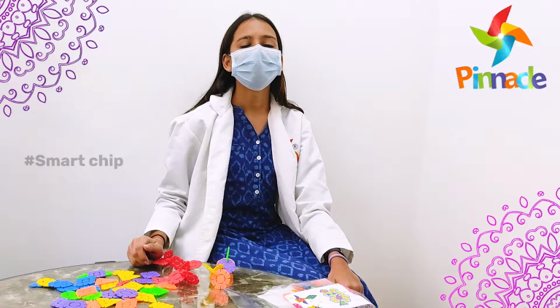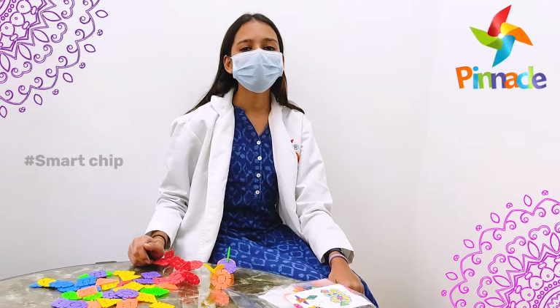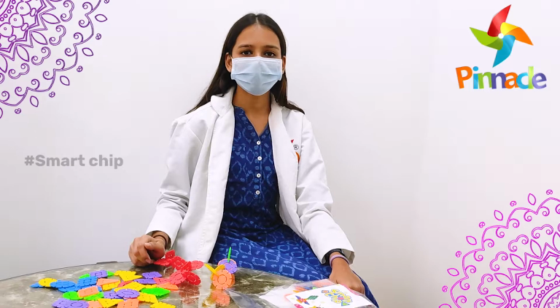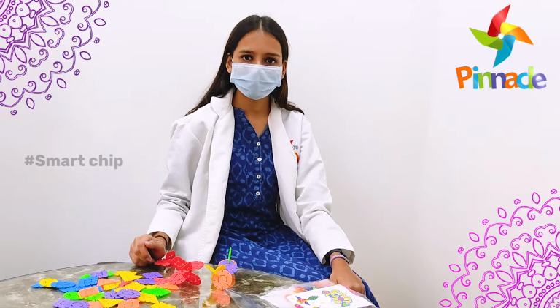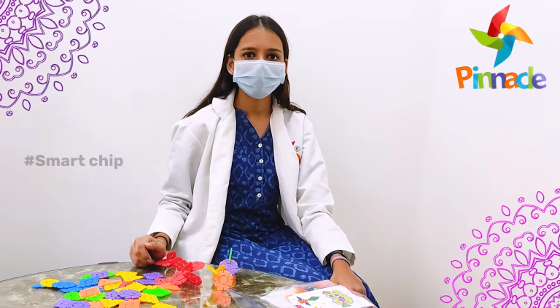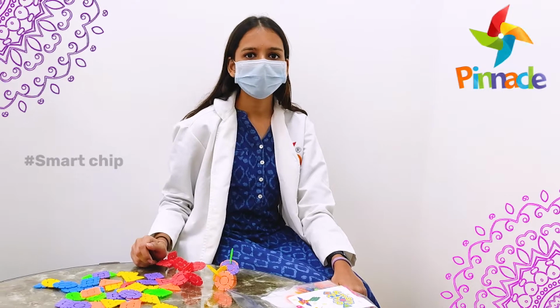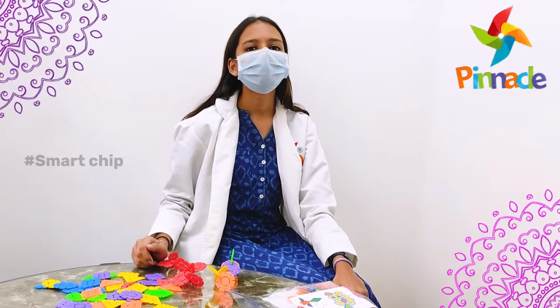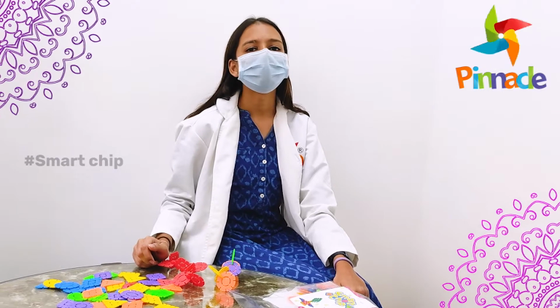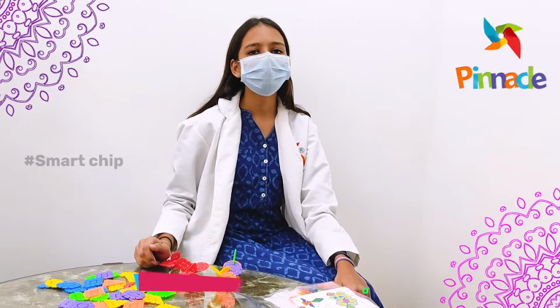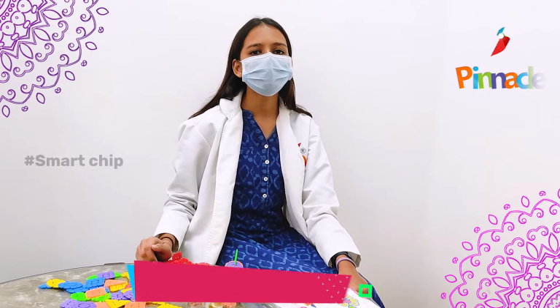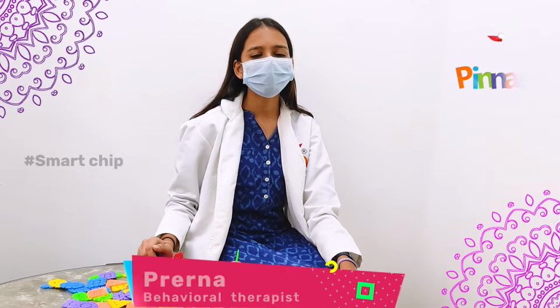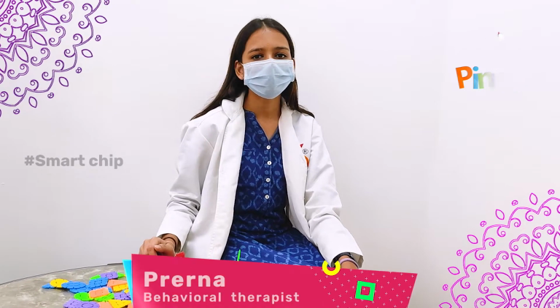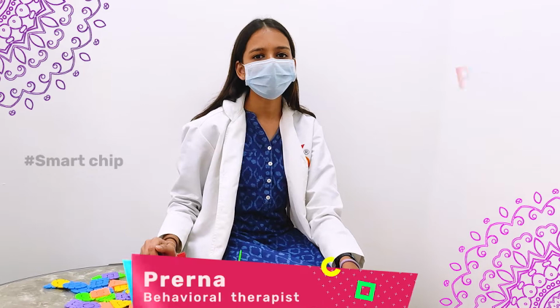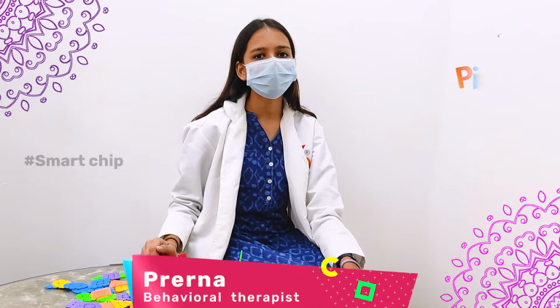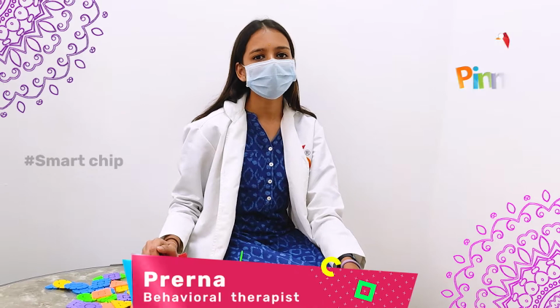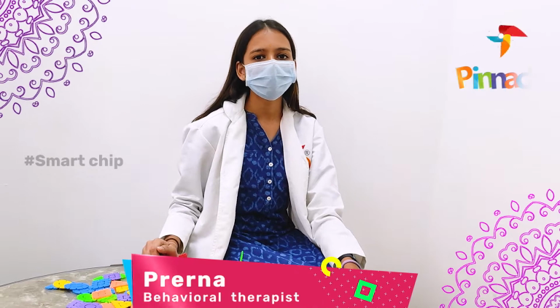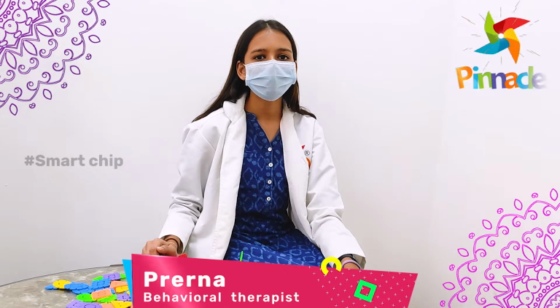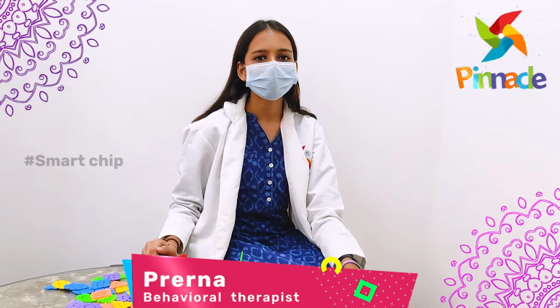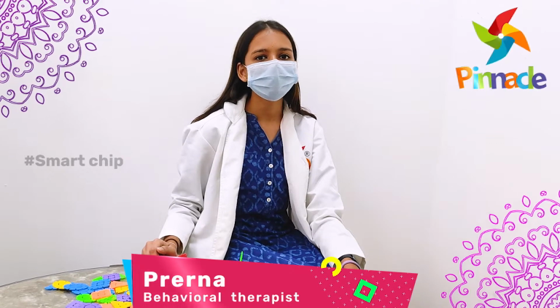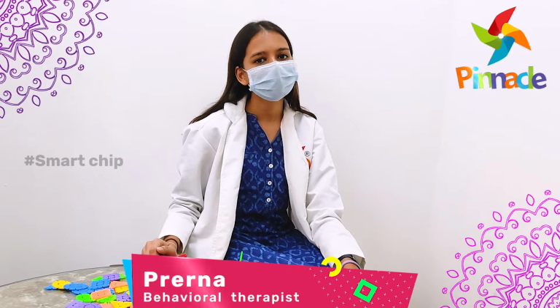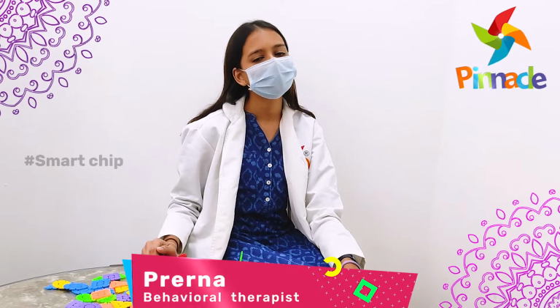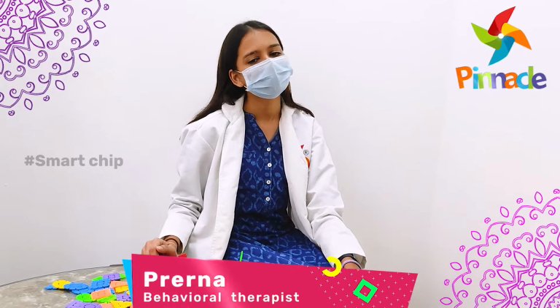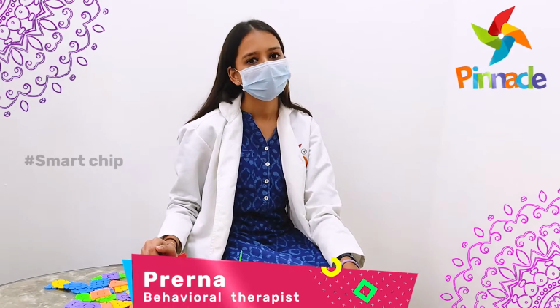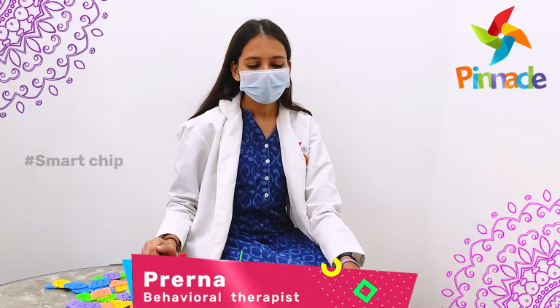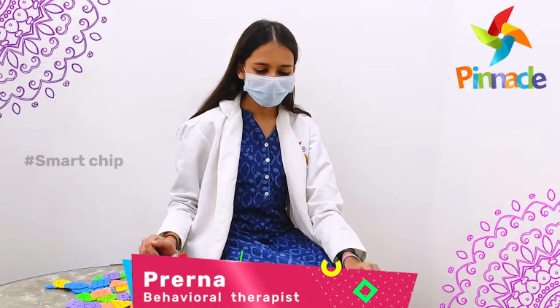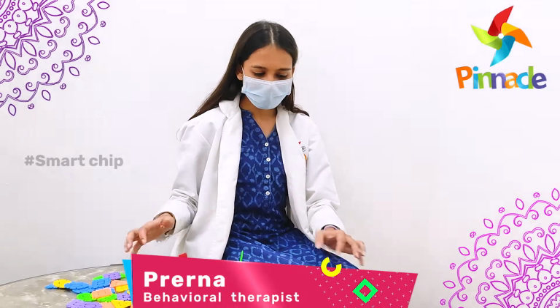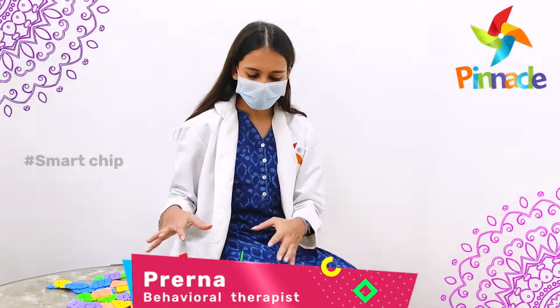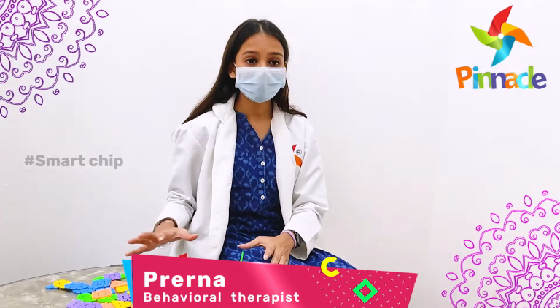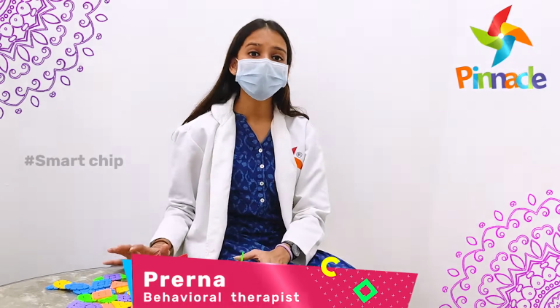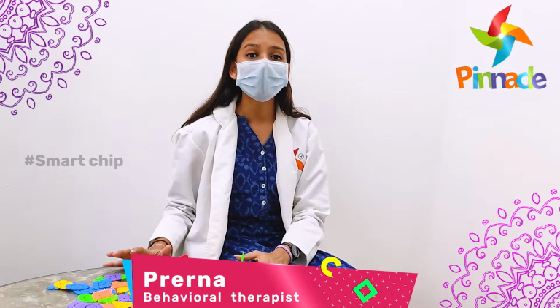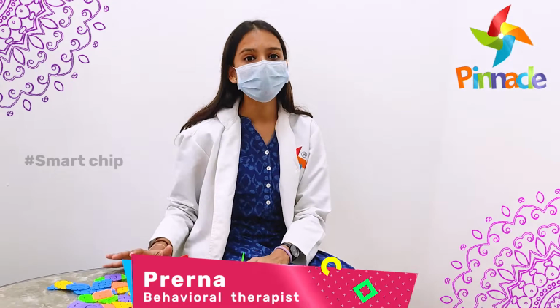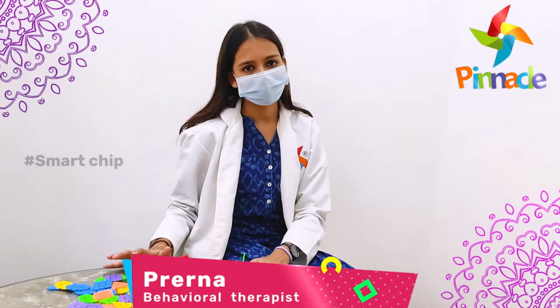Hello, this is Devna Jayan, Psychologist and Behavior Therapist from Kinakar Bhooms Network, Chandi Ananagar. Today I will be talking about Smart Chips.